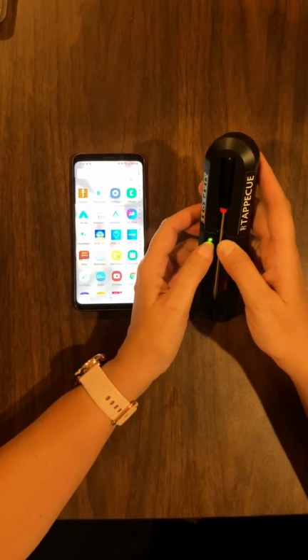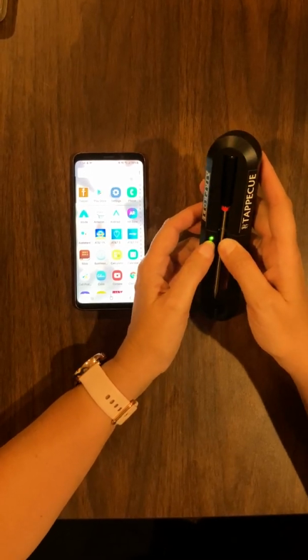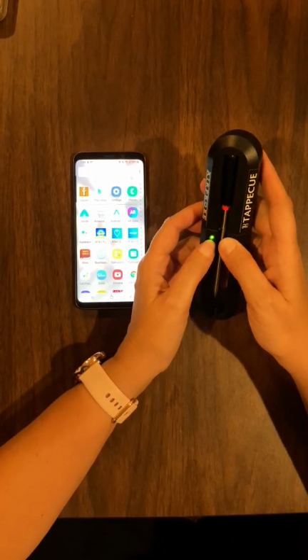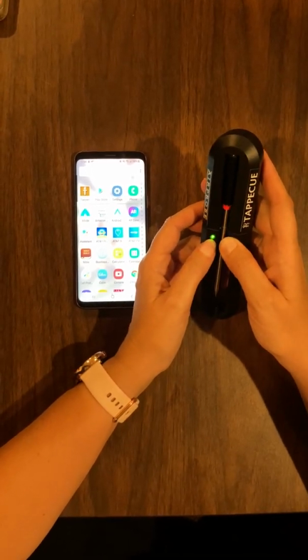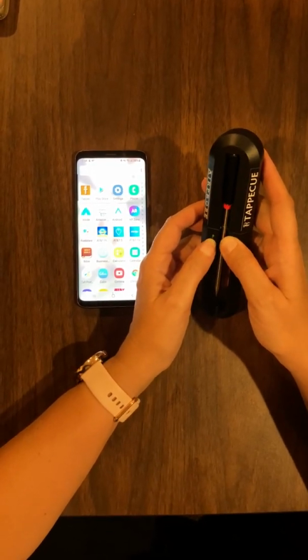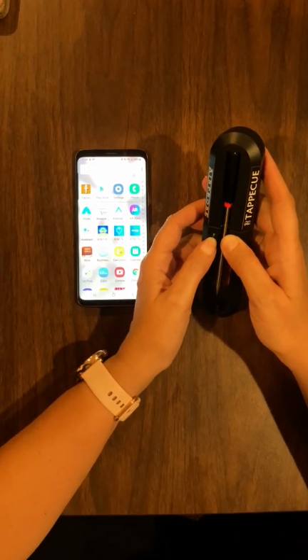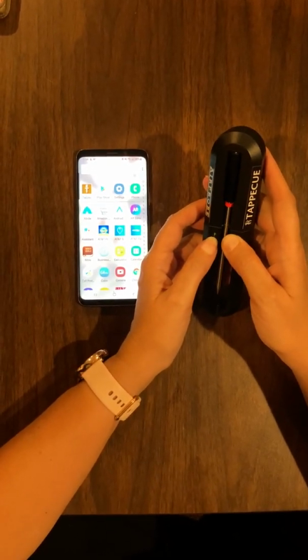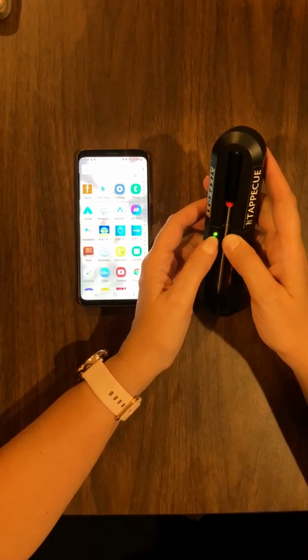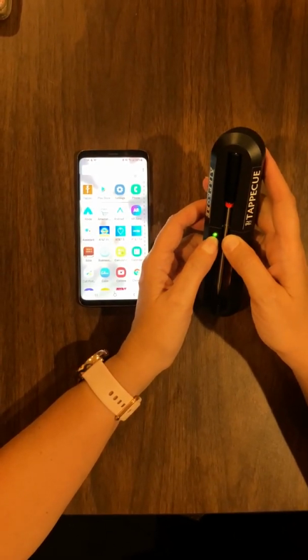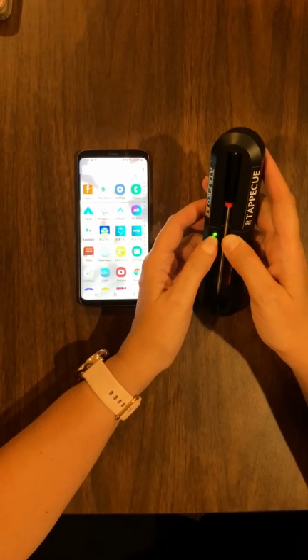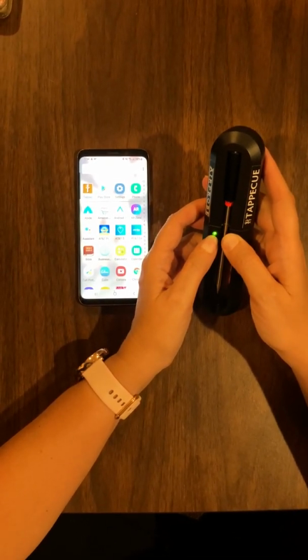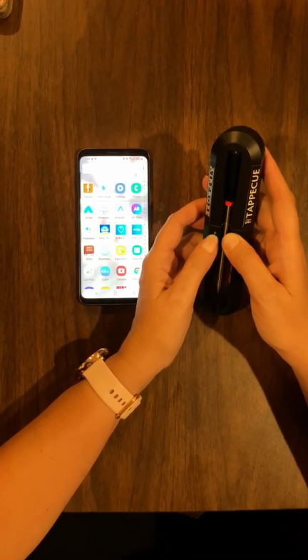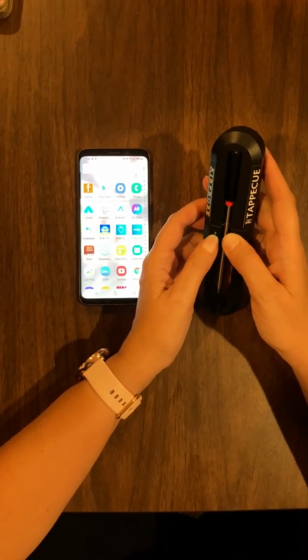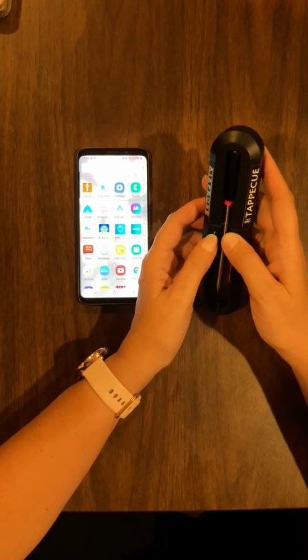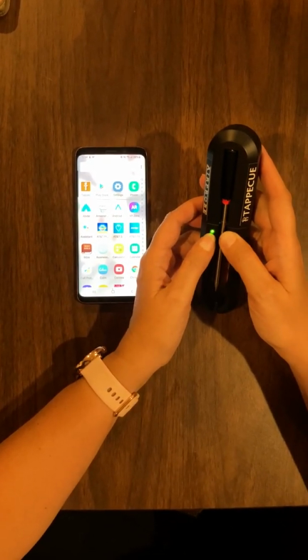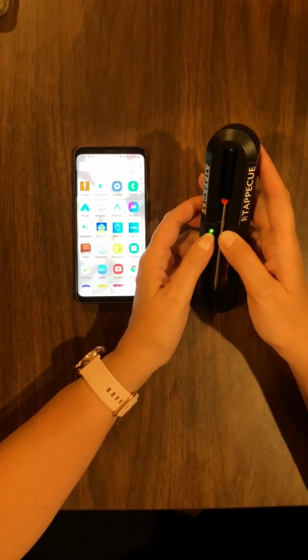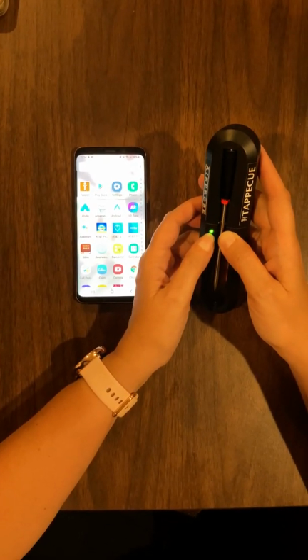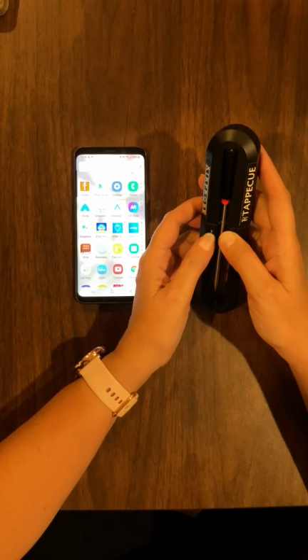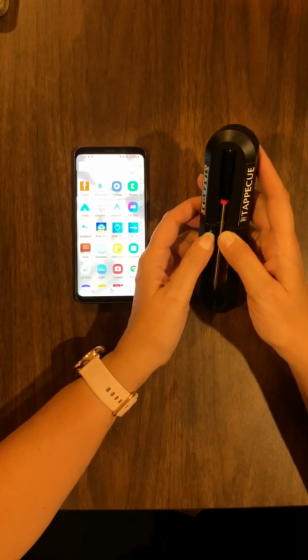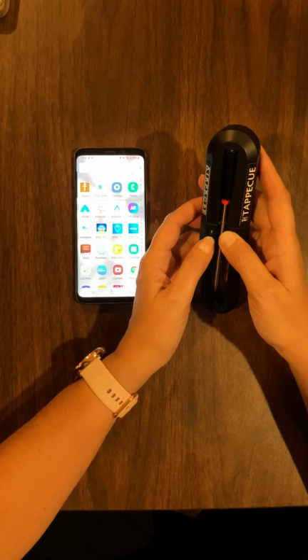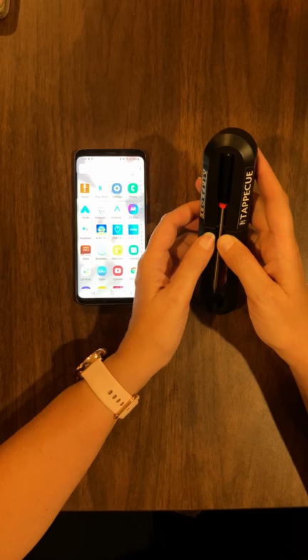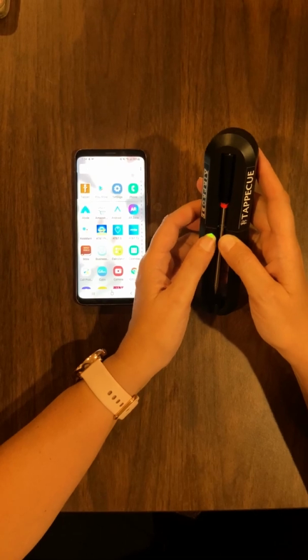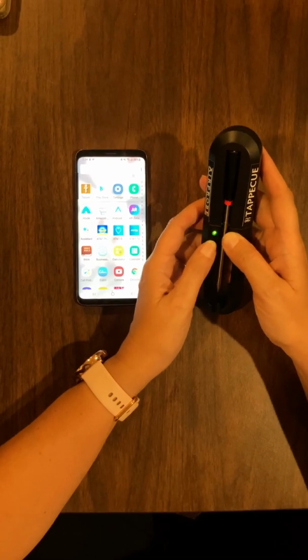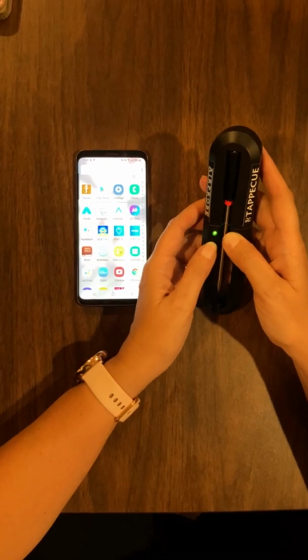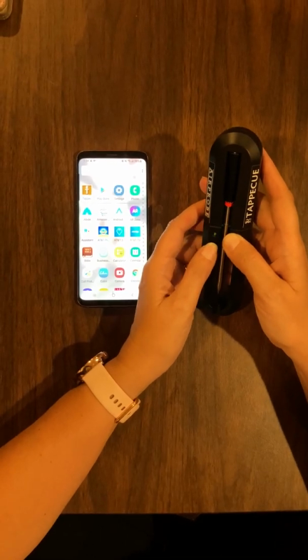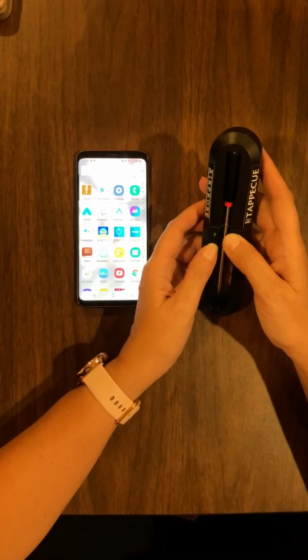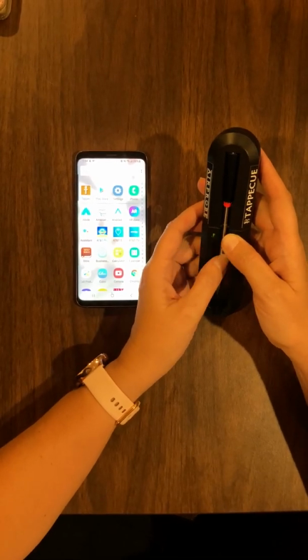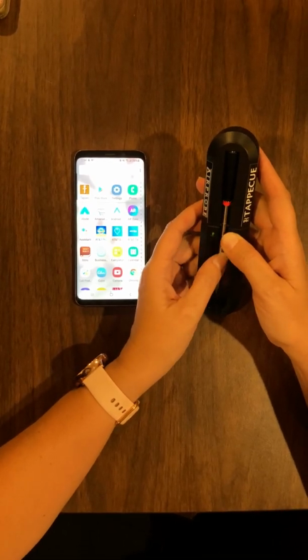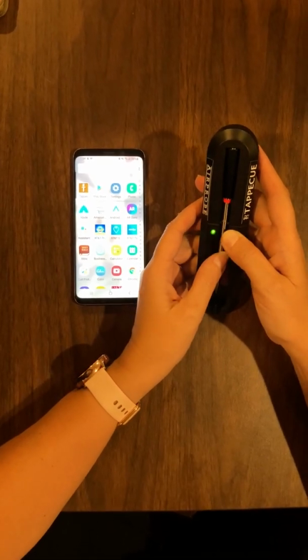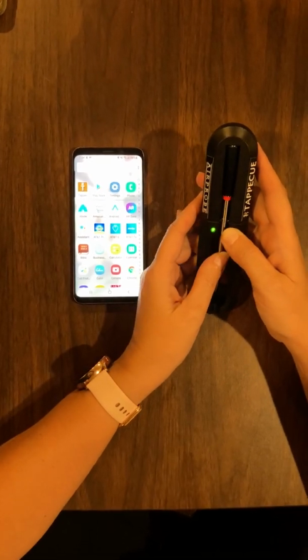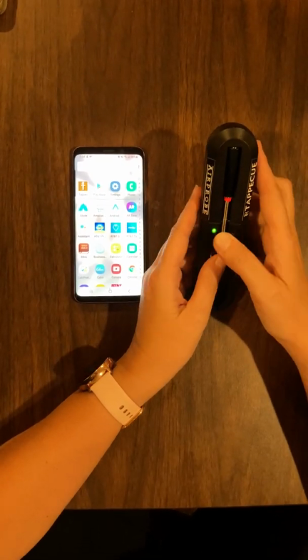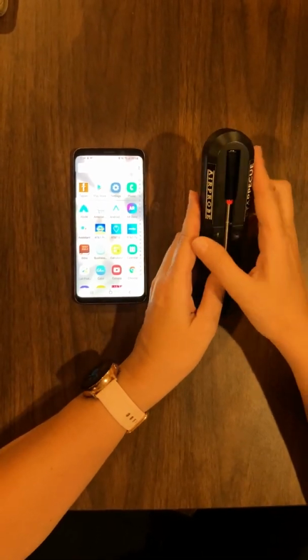If the light is blinking, it's not fully charged yet. It'll go solid green whenever it is fully charged.